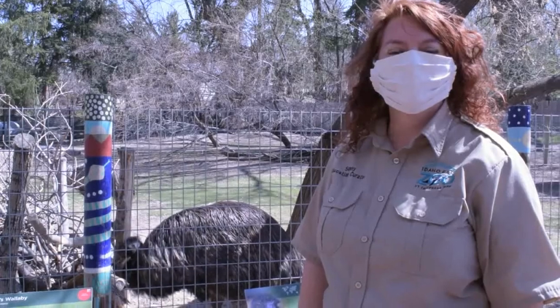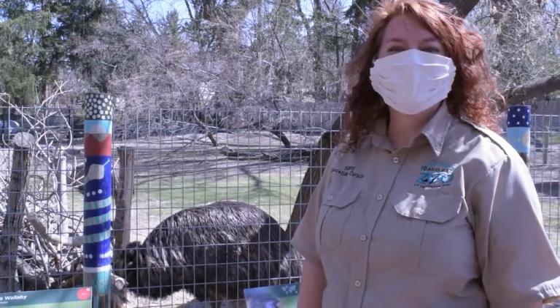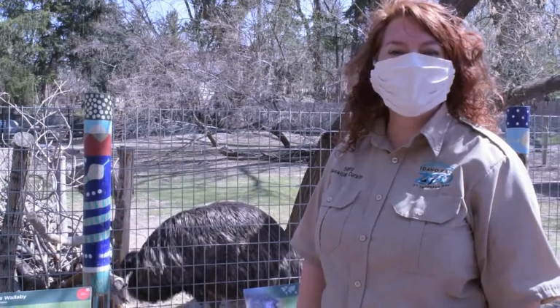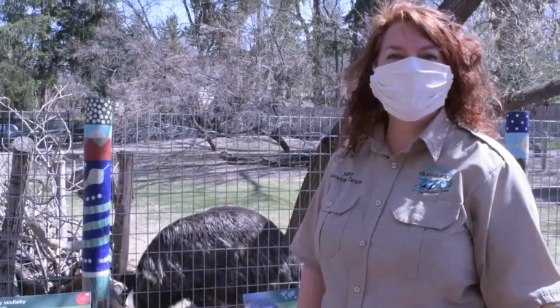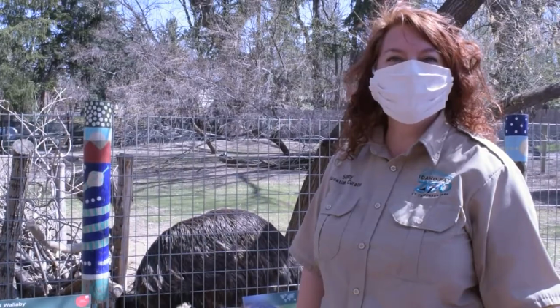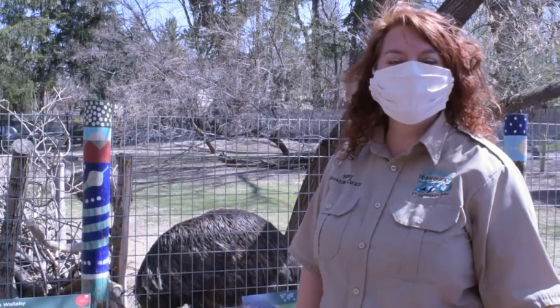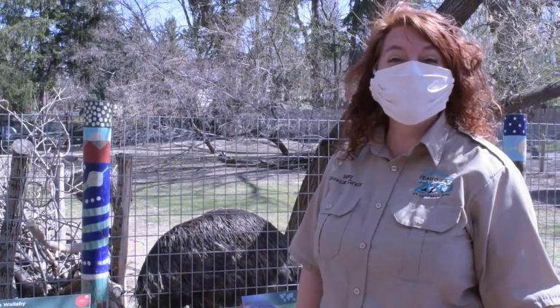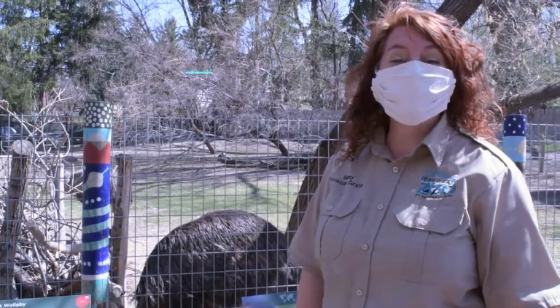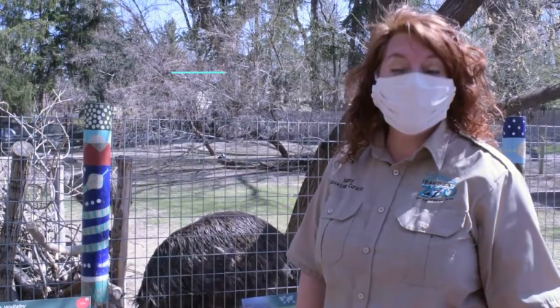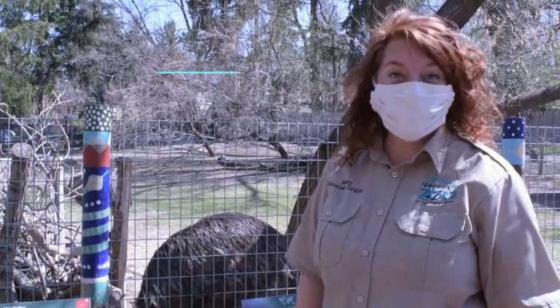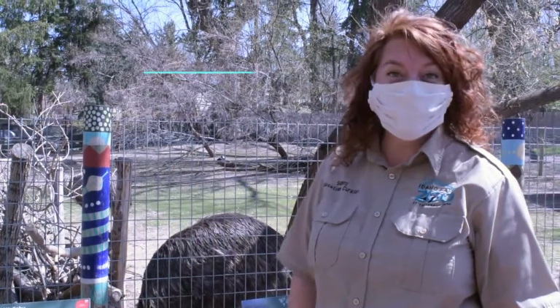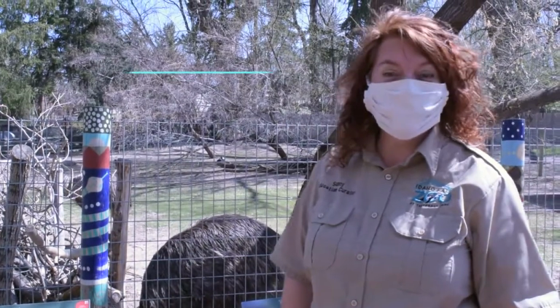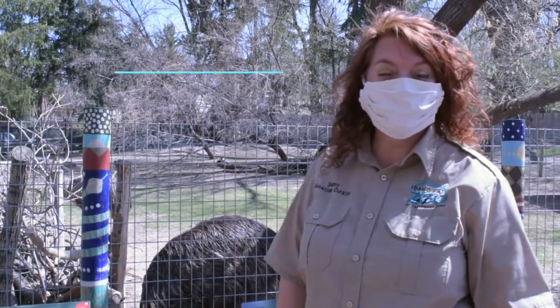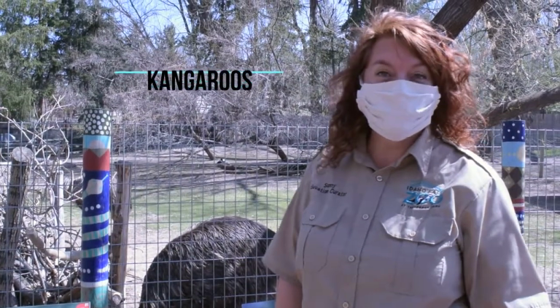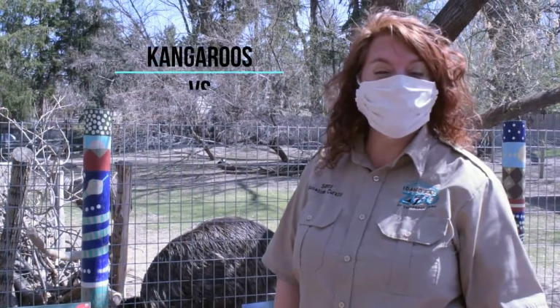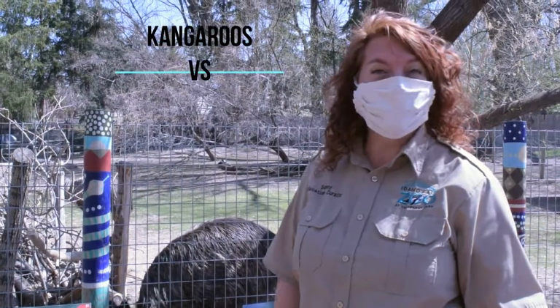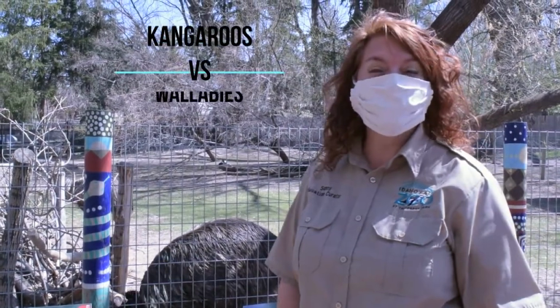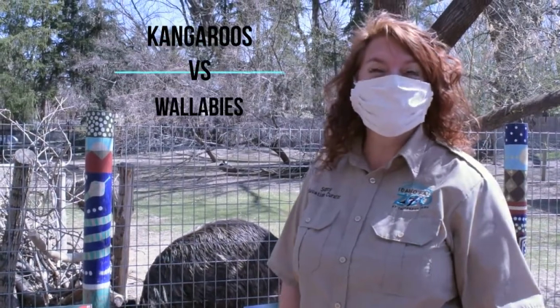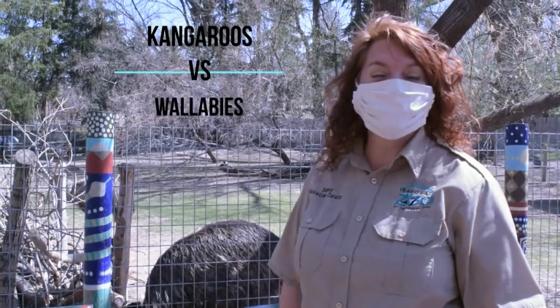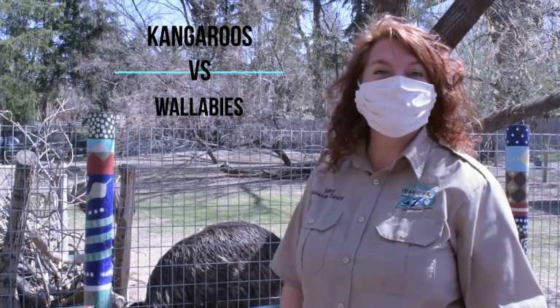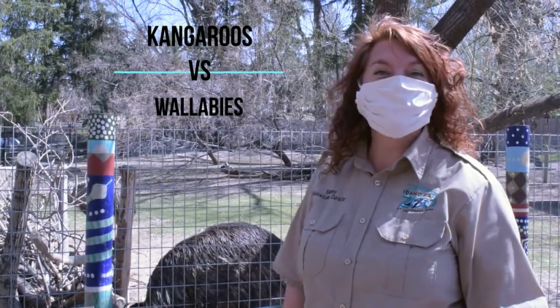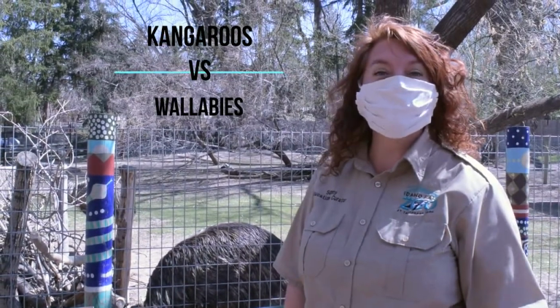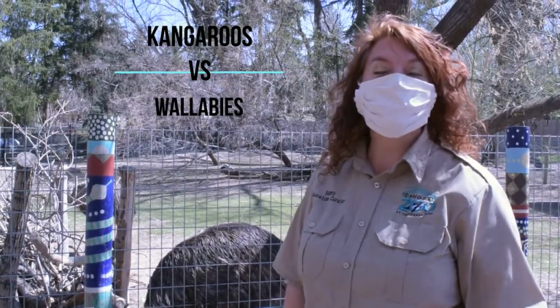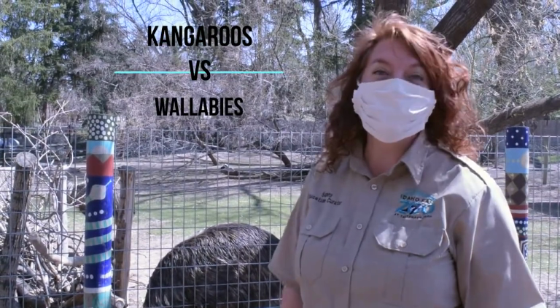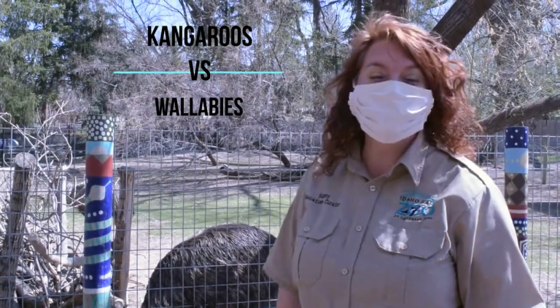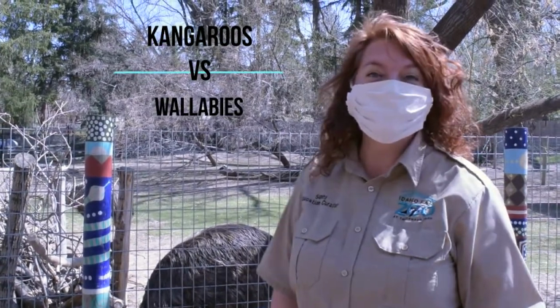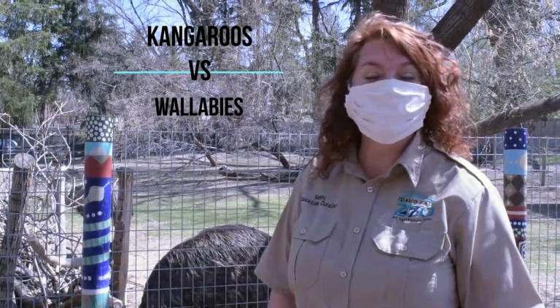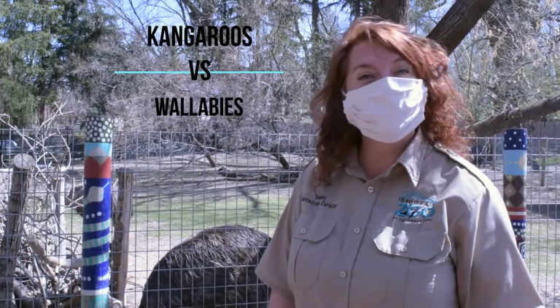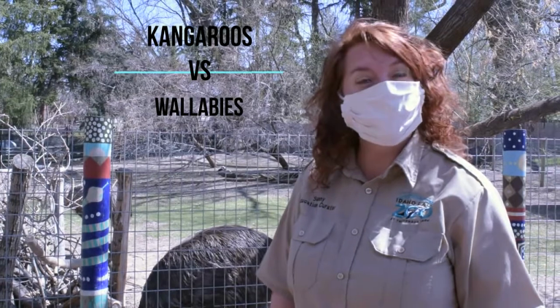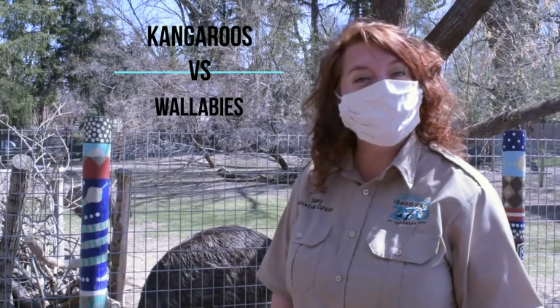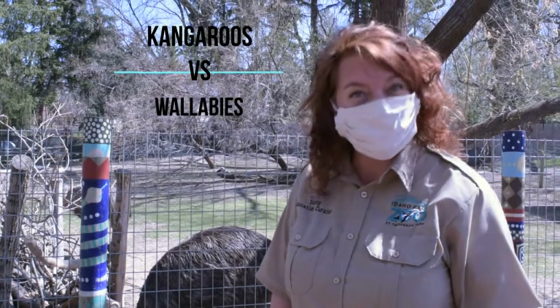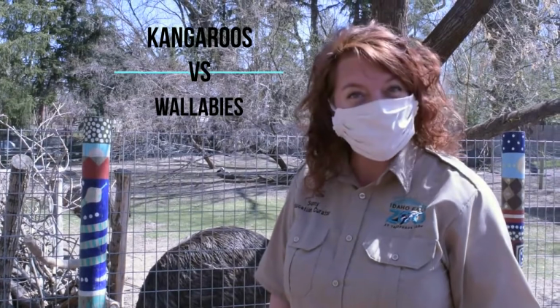Hi everybody! Today we're going to talk about the difference between wallabies and kangaroos.